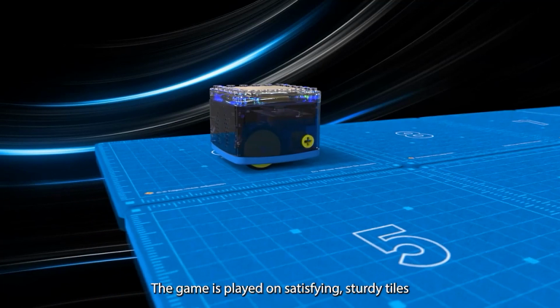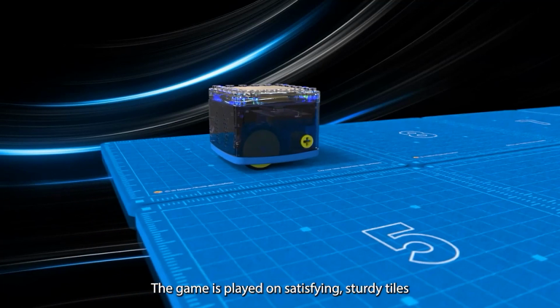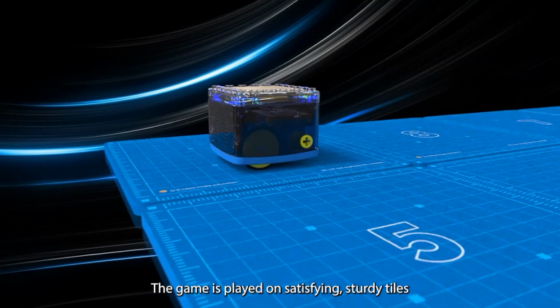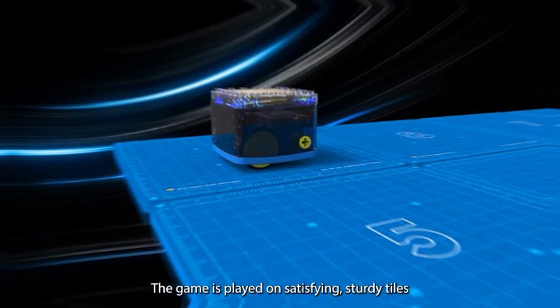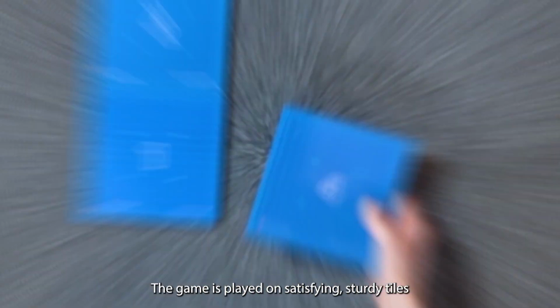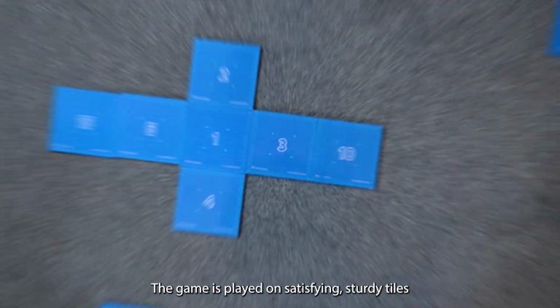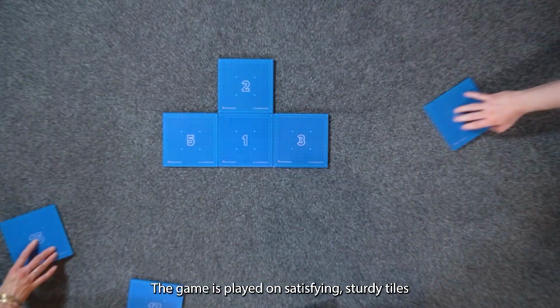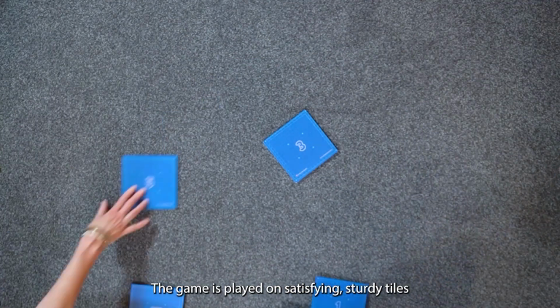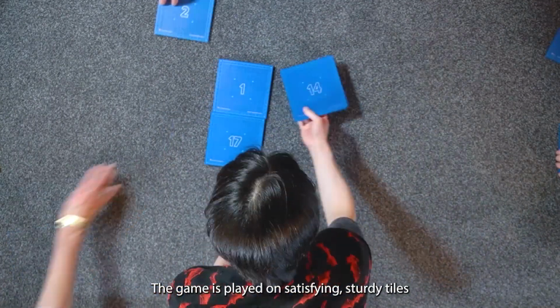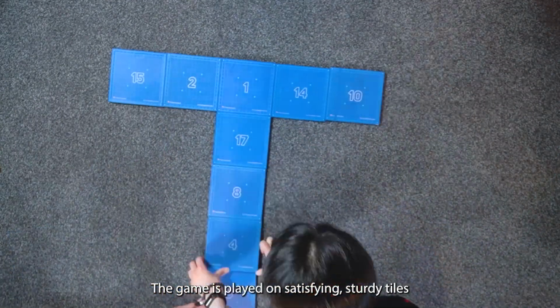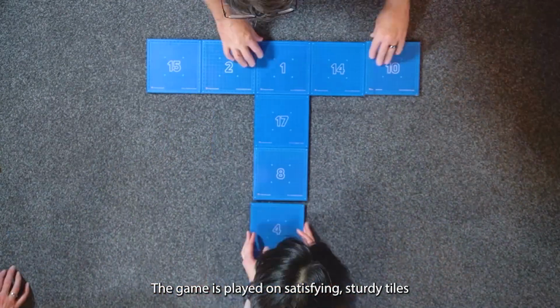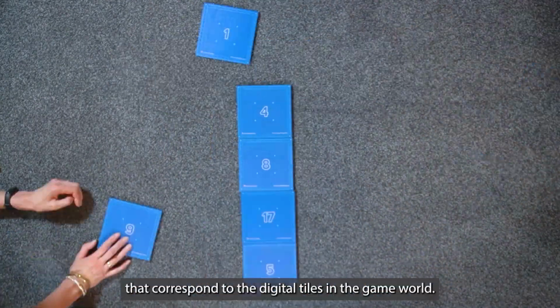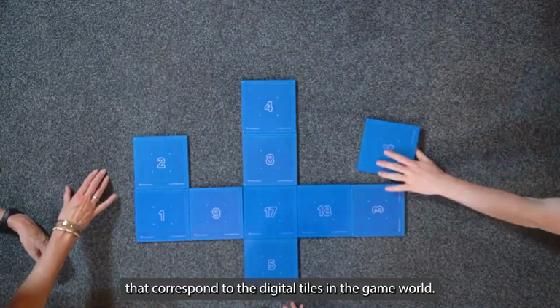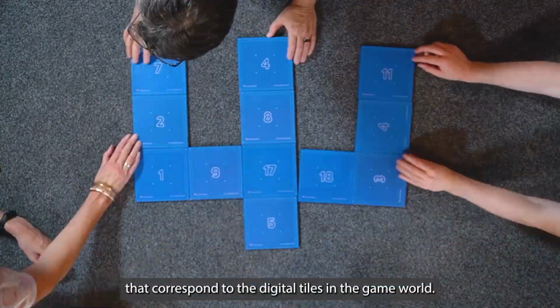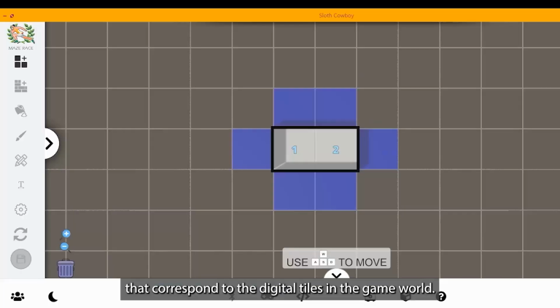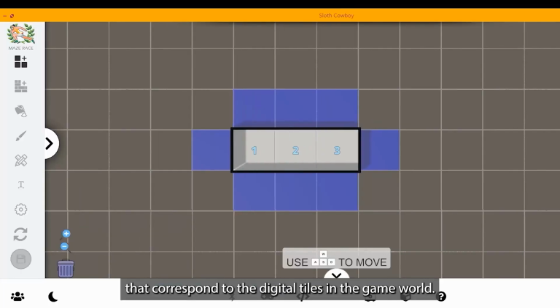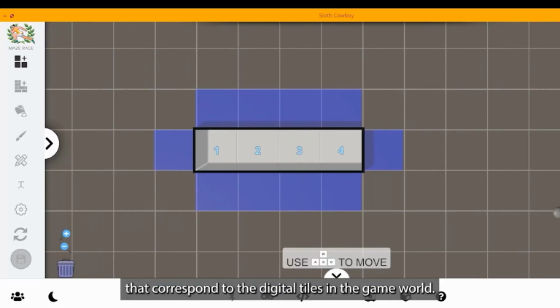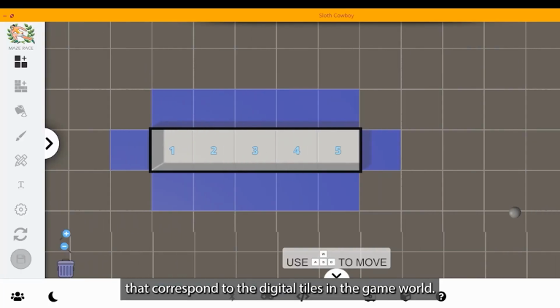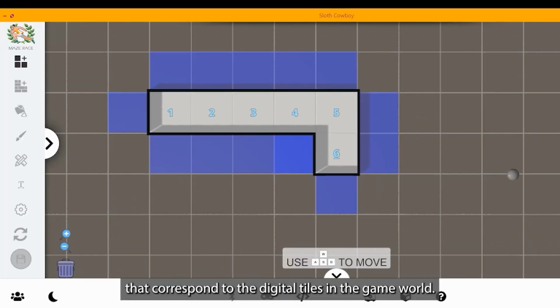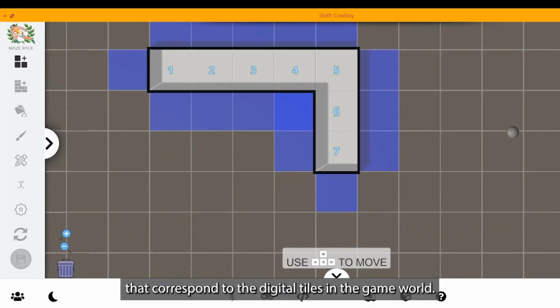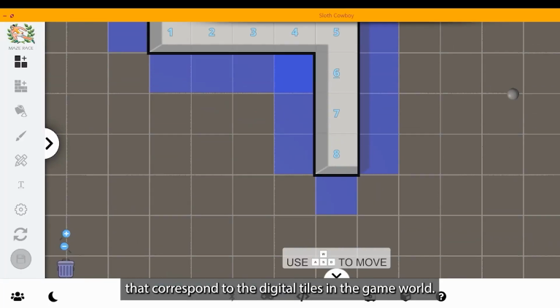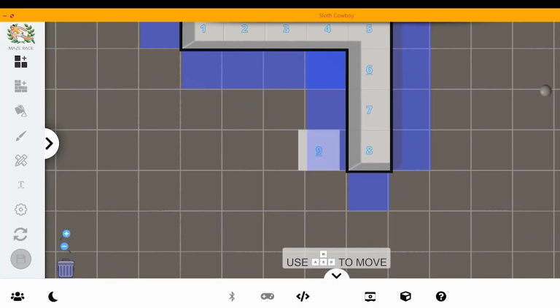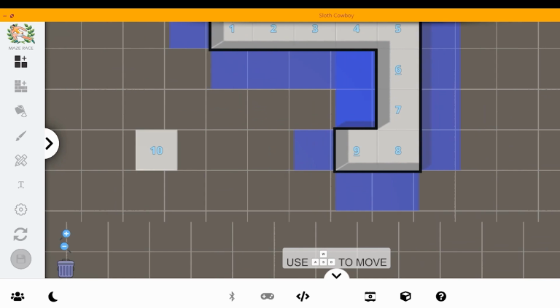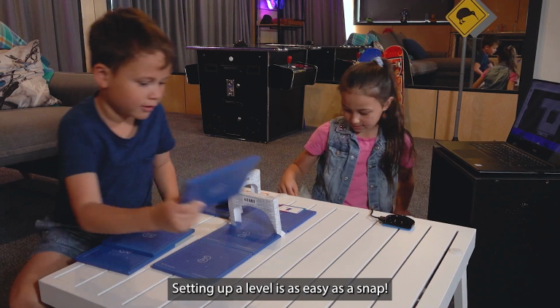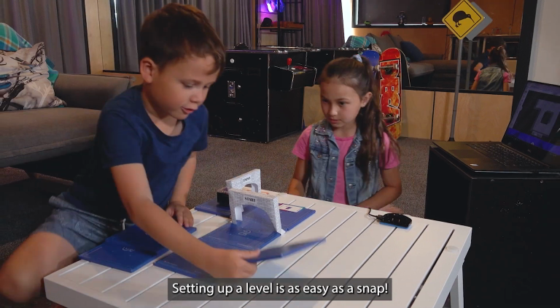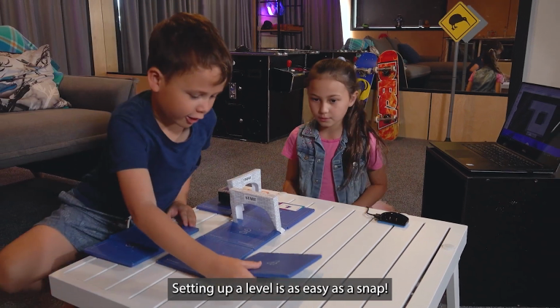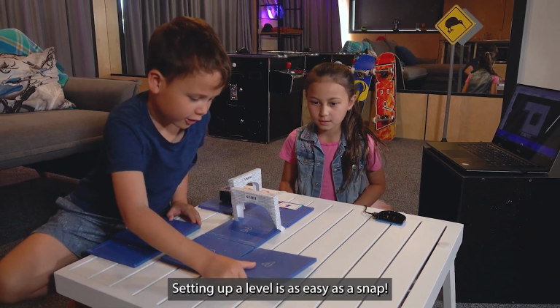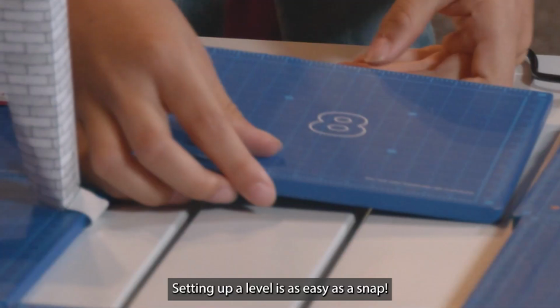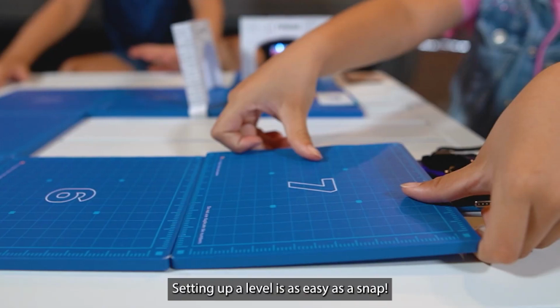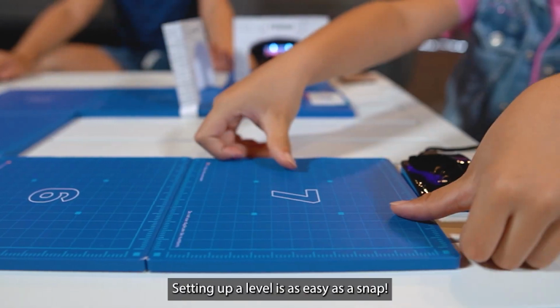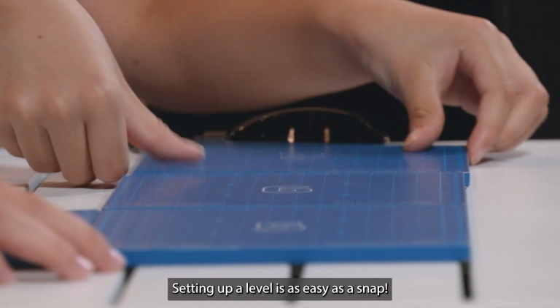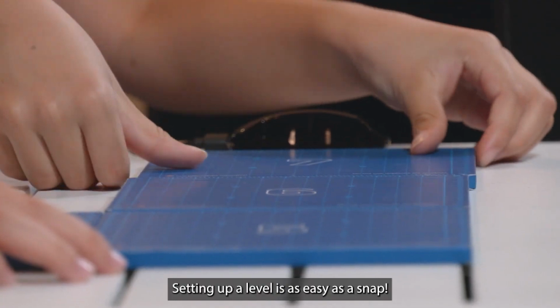The game is played on satisfying, sturdy tiles that correspond to the digital tiles in the game world. Setting up a level is as easy as a snap.